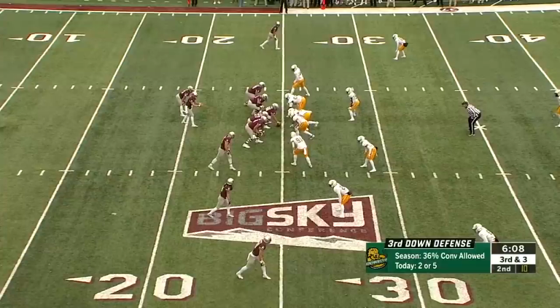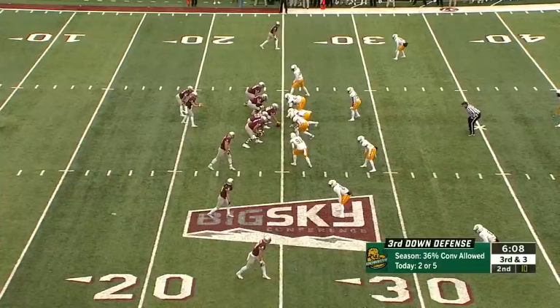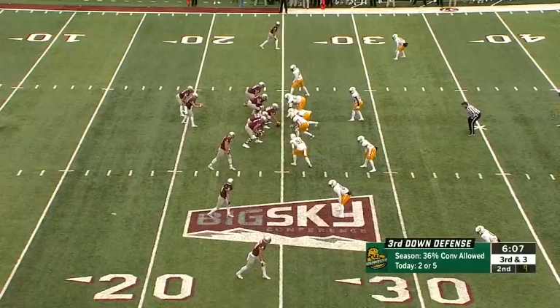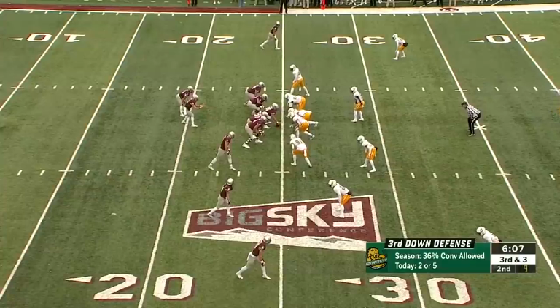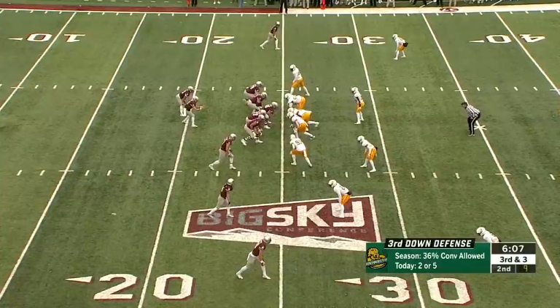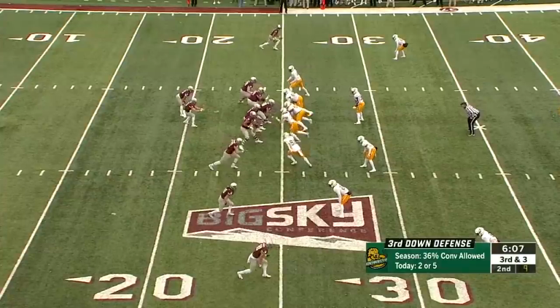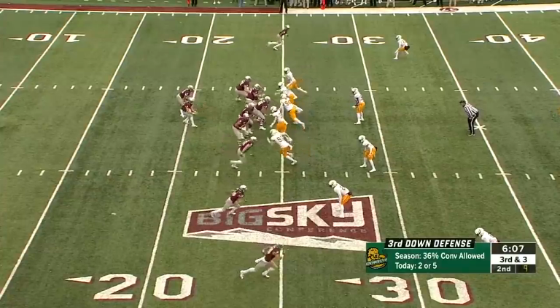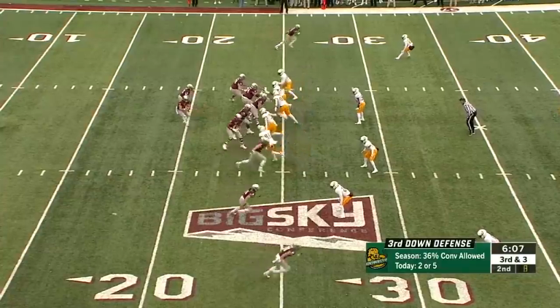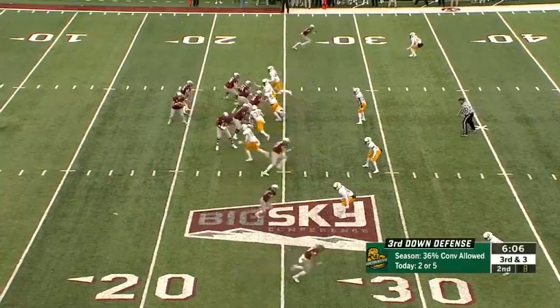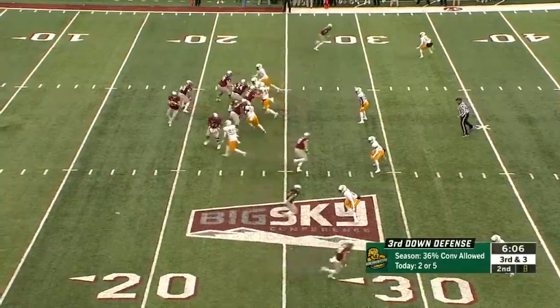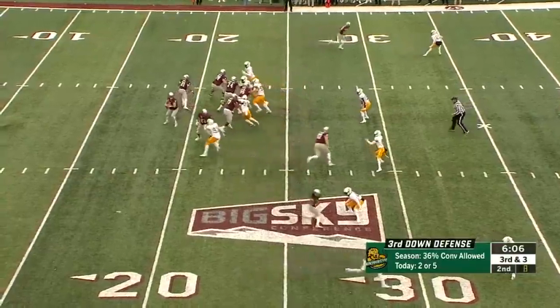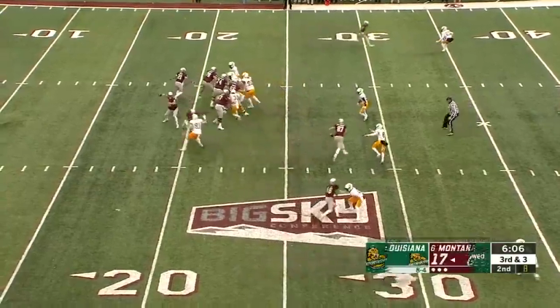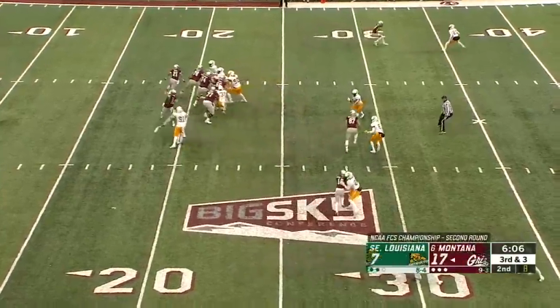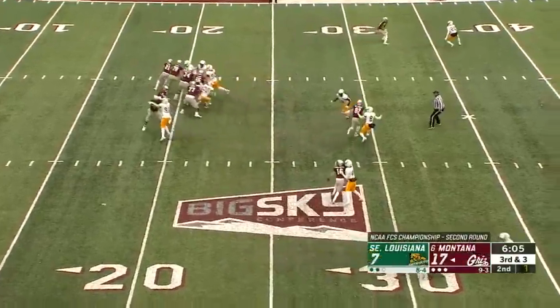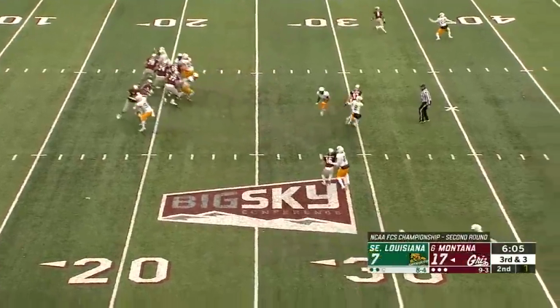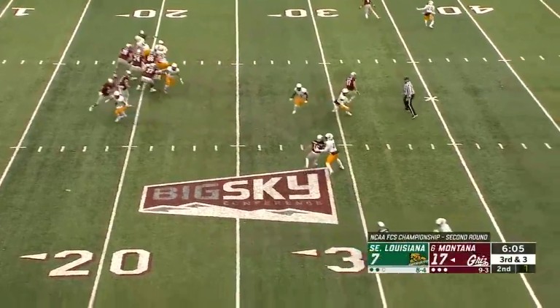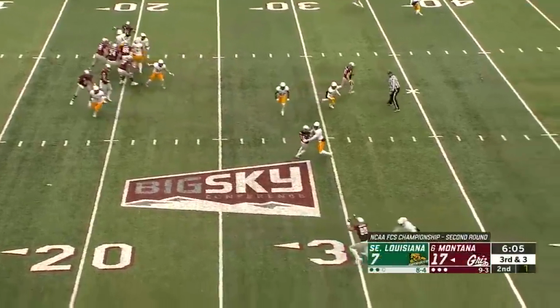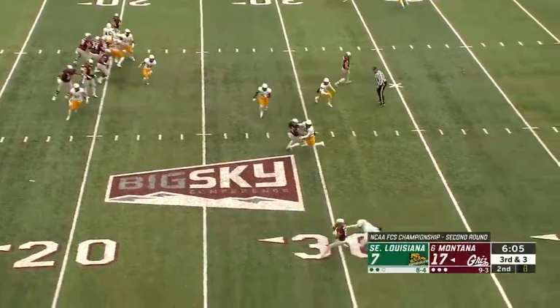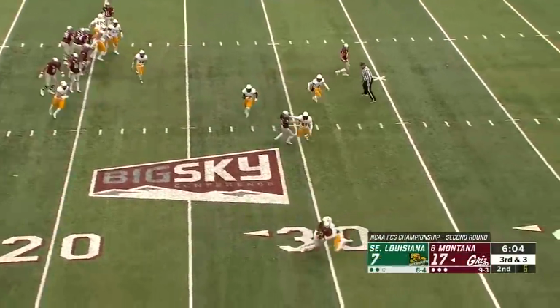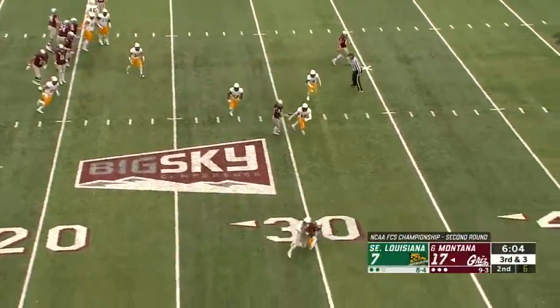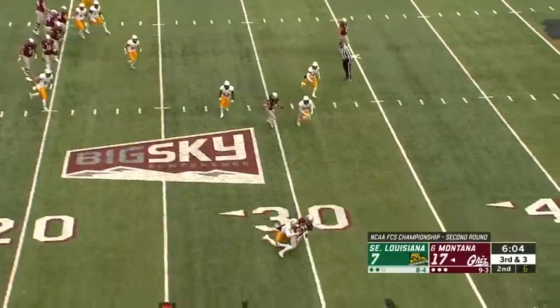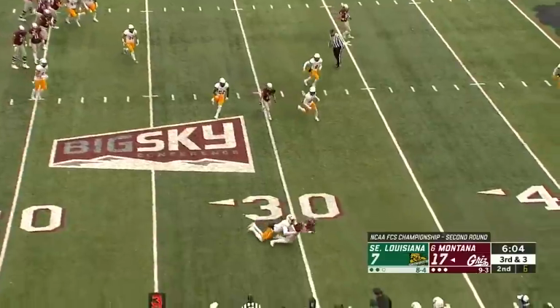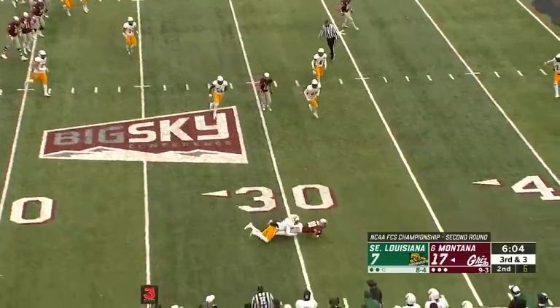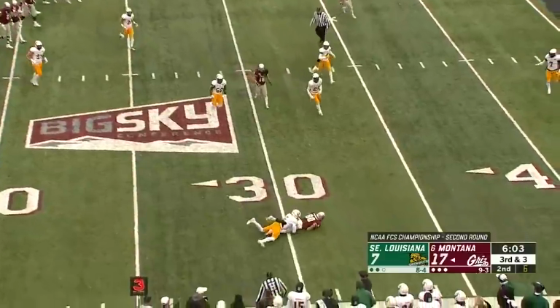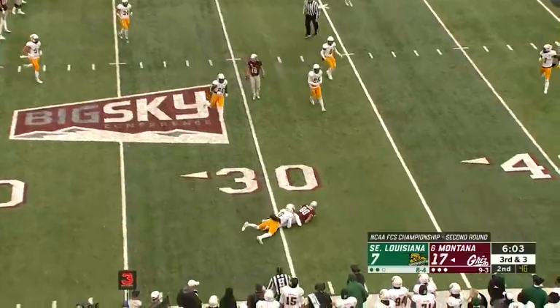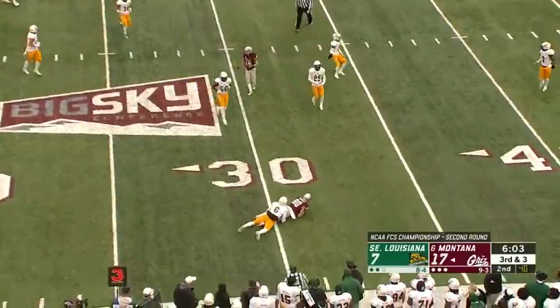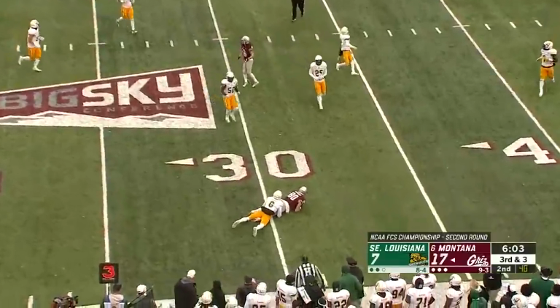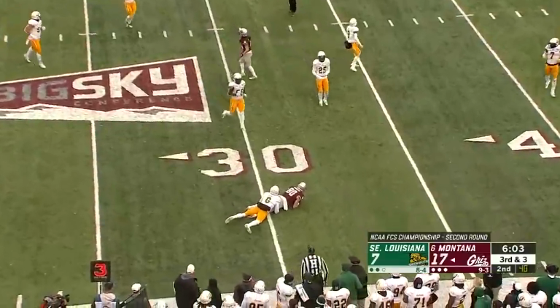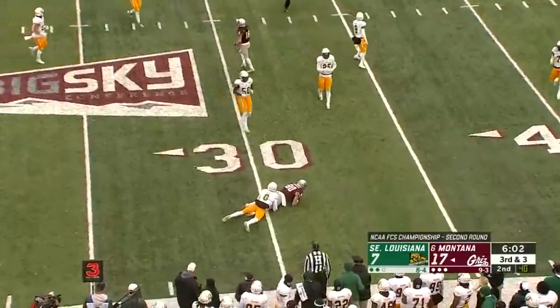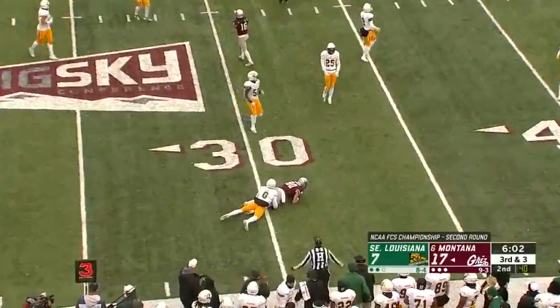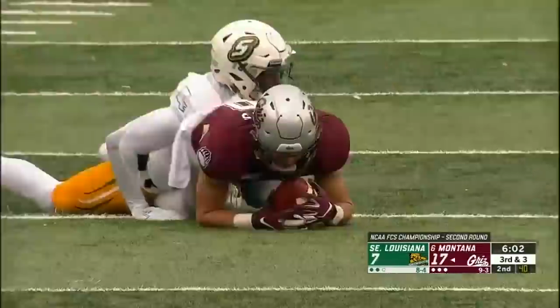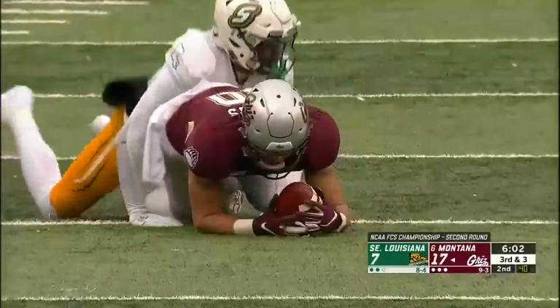The 25-yard line. Three receivers right. Sneed looking that way. He's got Roberts — that's the first down catch across the 30.